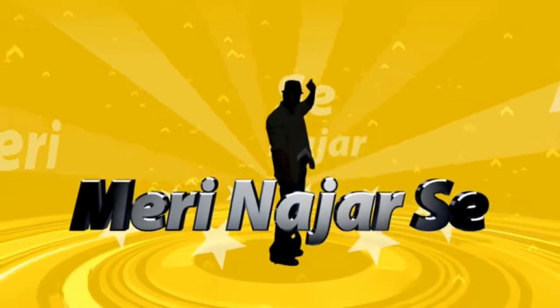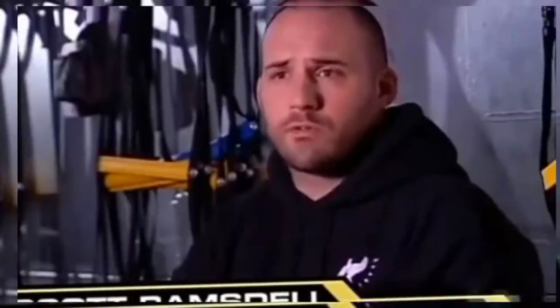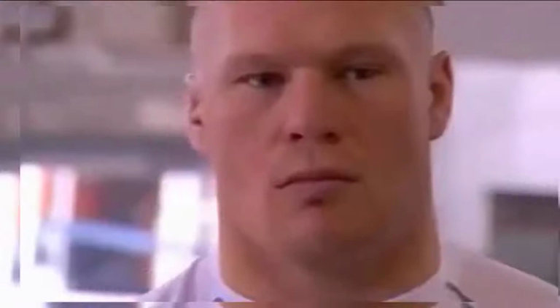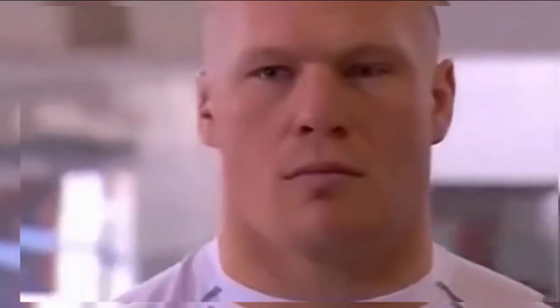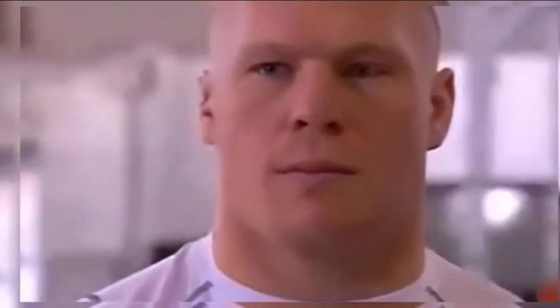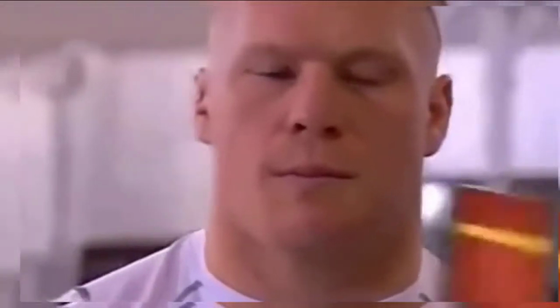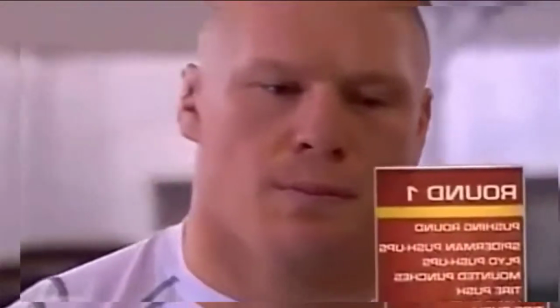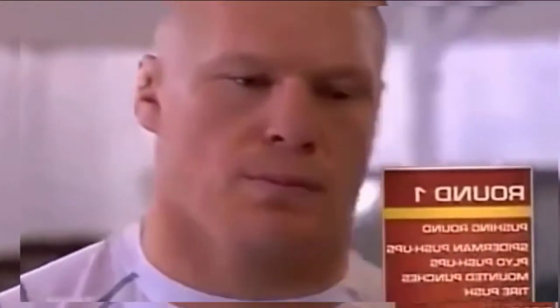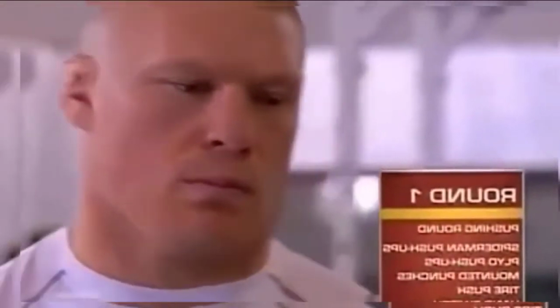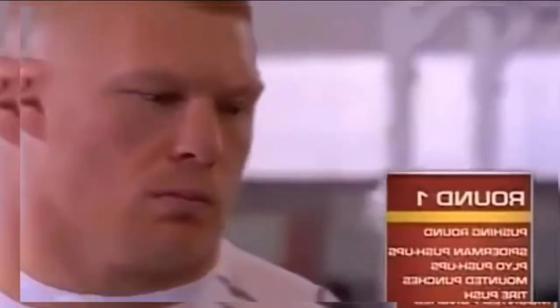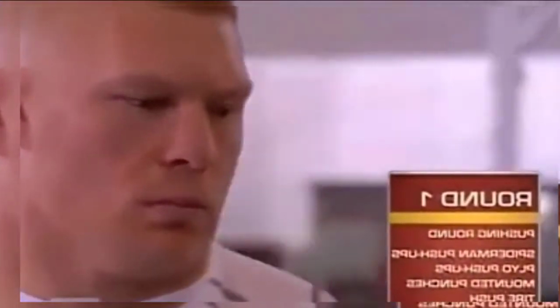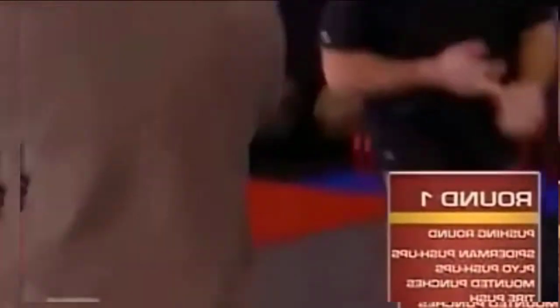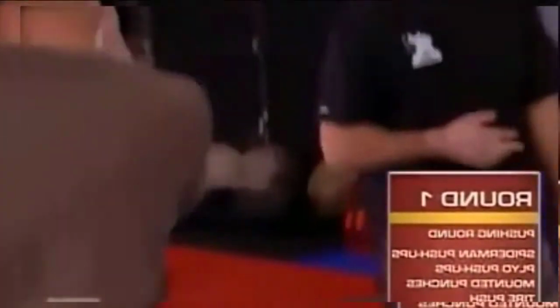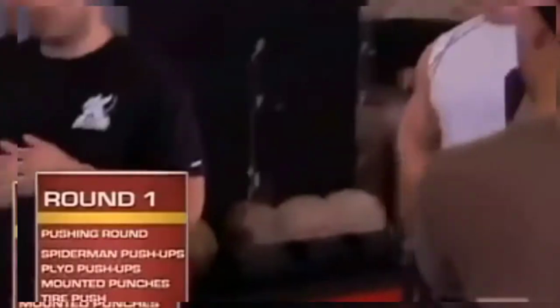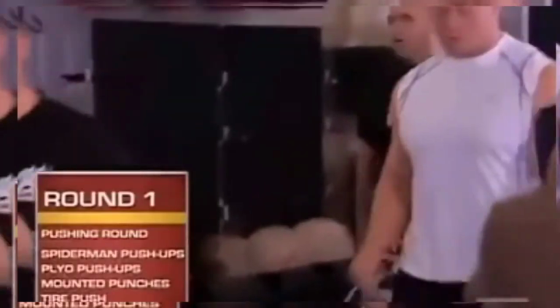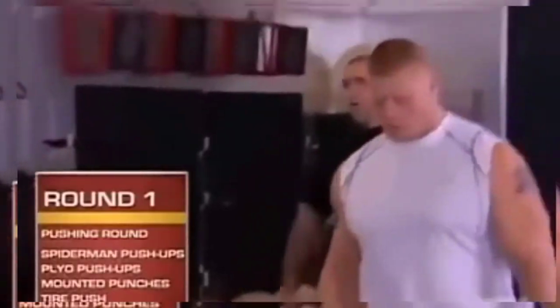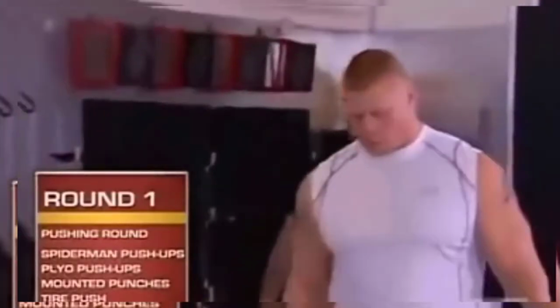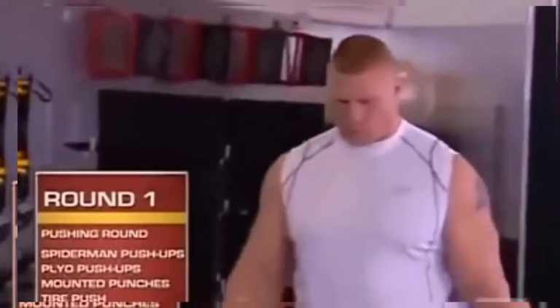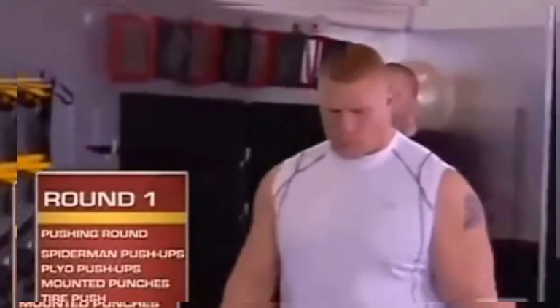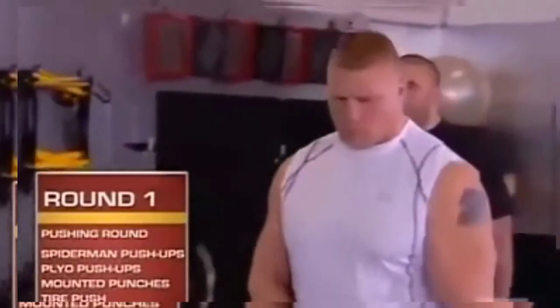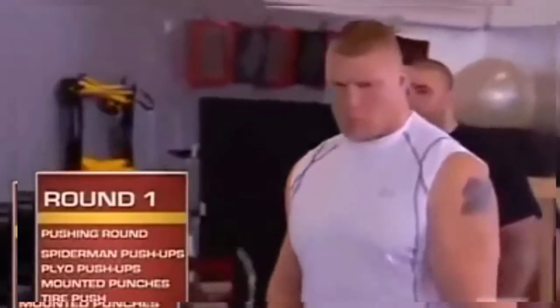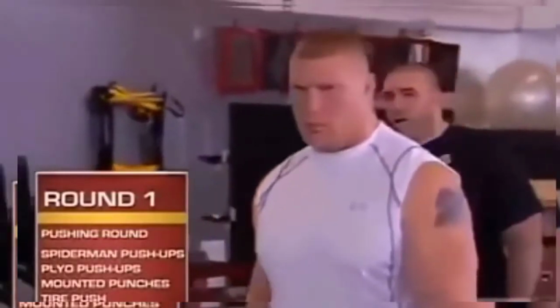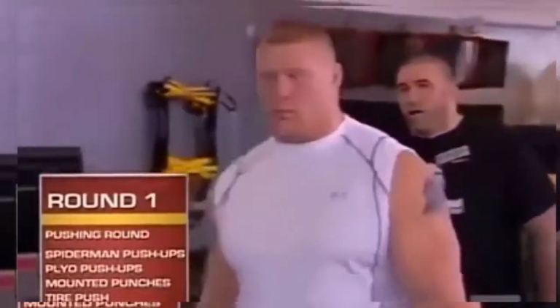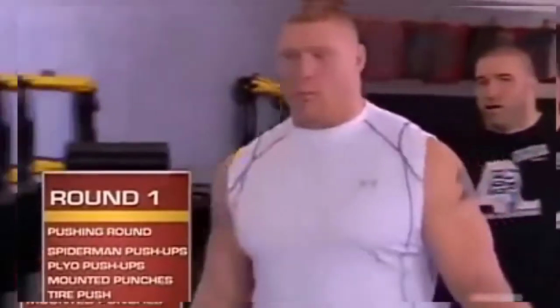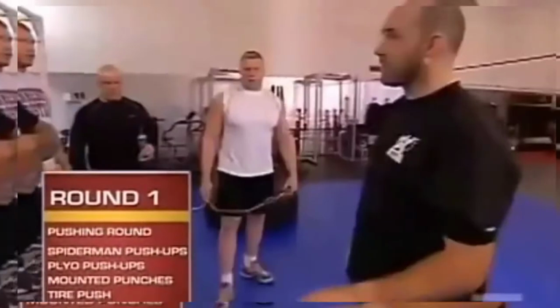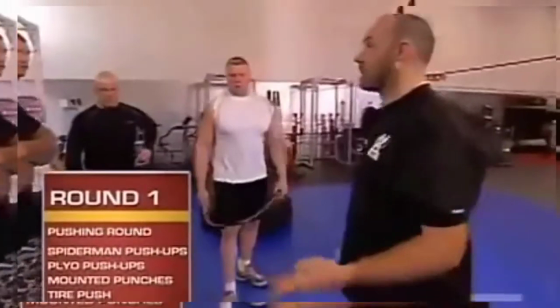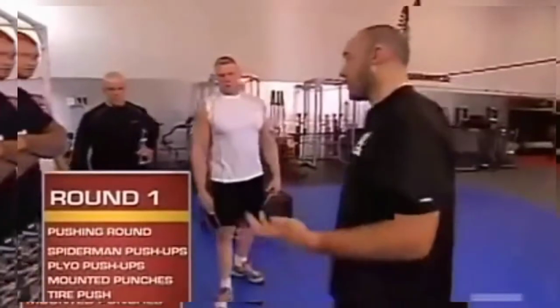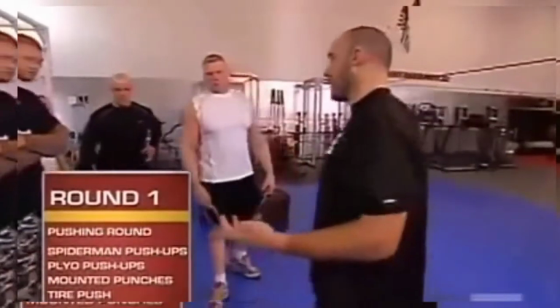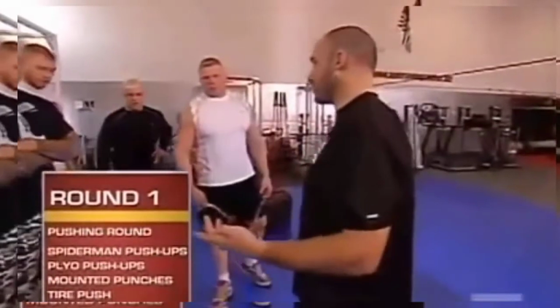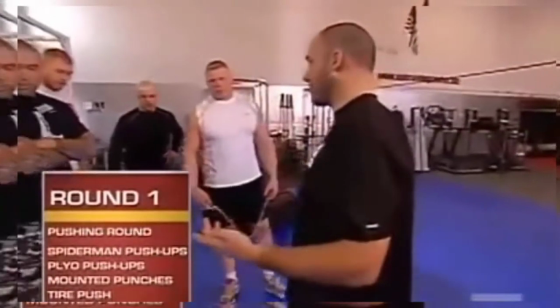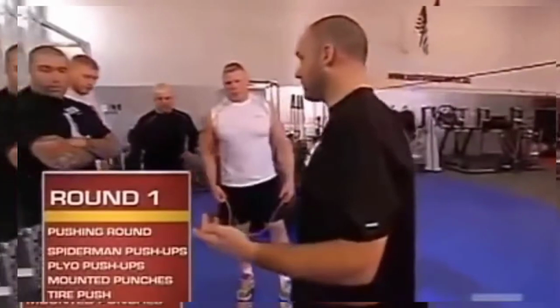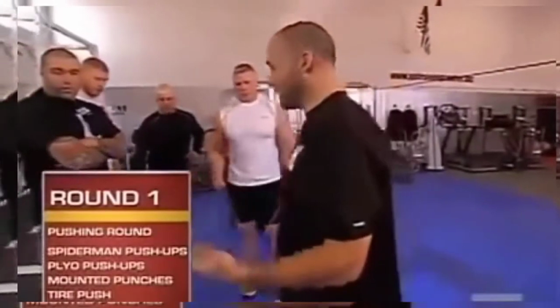Assurance round. Each station is done for one minute, as many repetitions as you can for a minute. The first station is Spiderman push-ups.